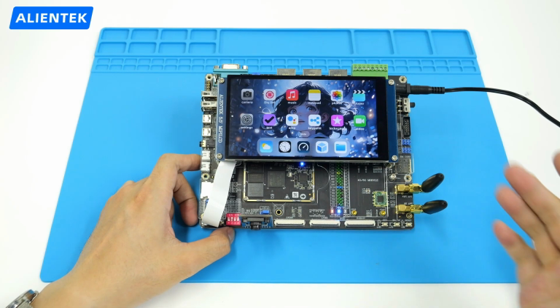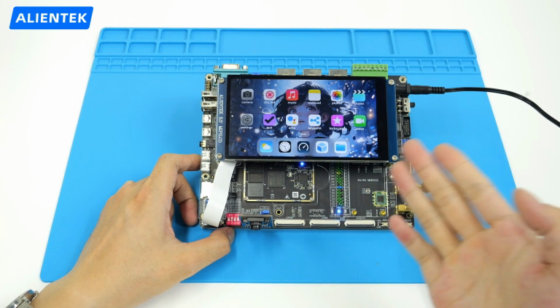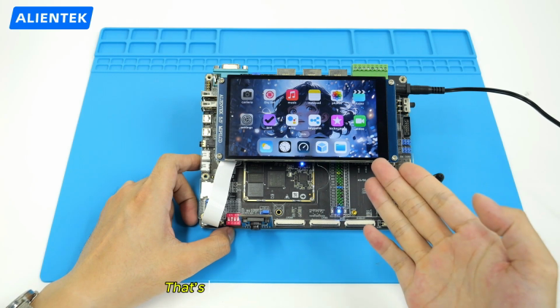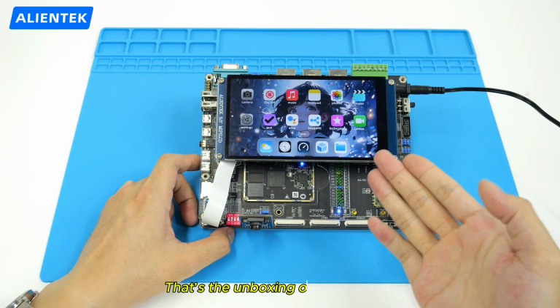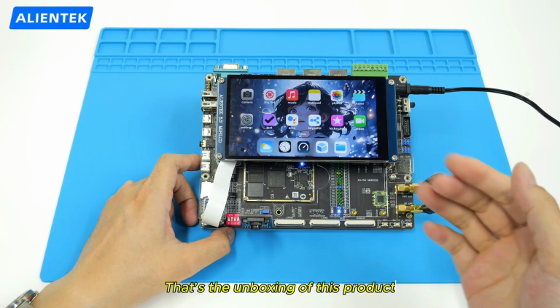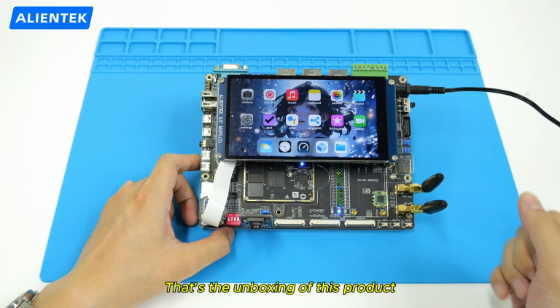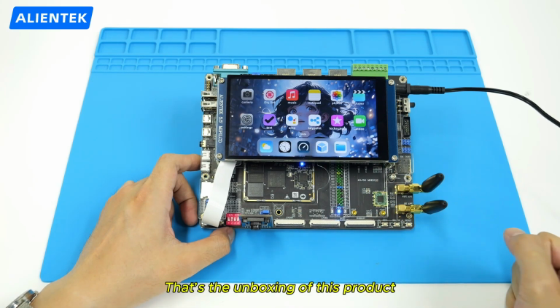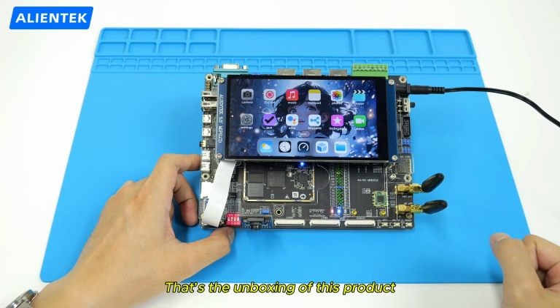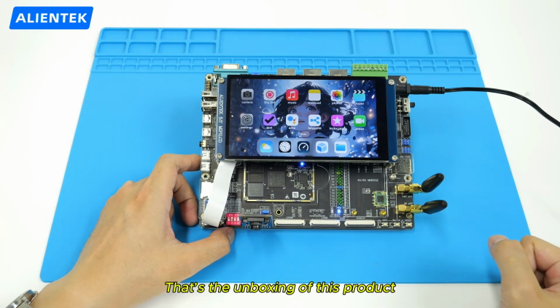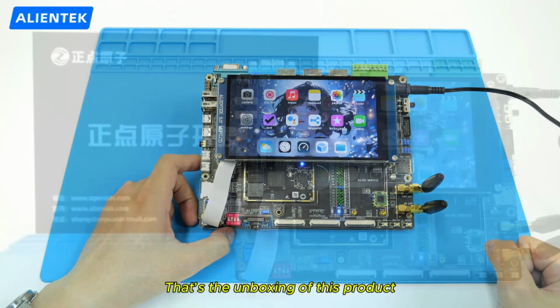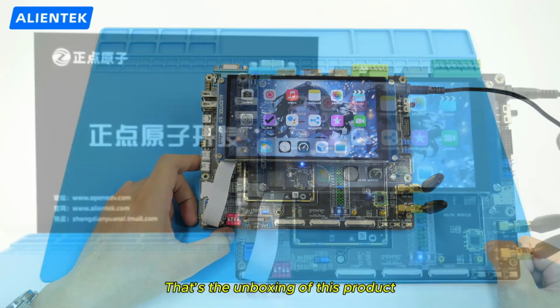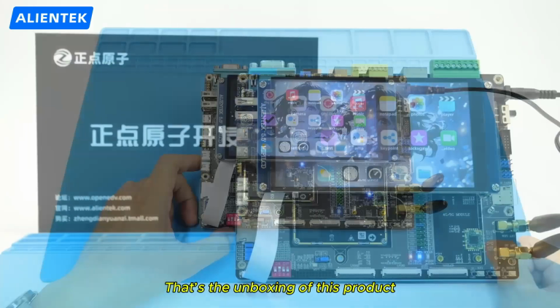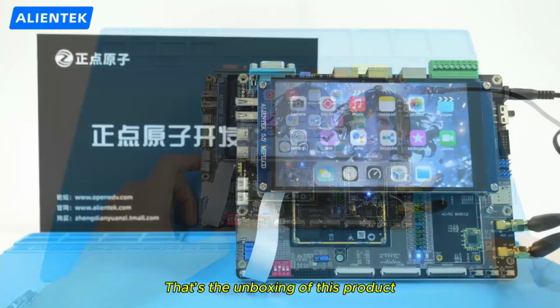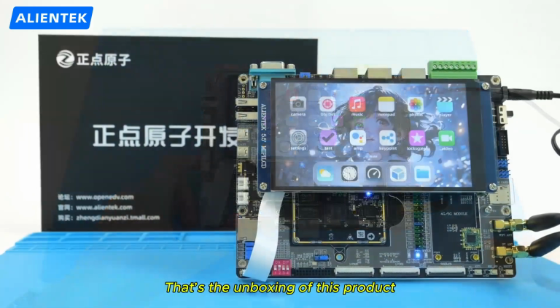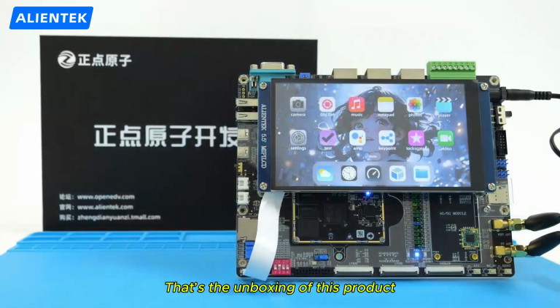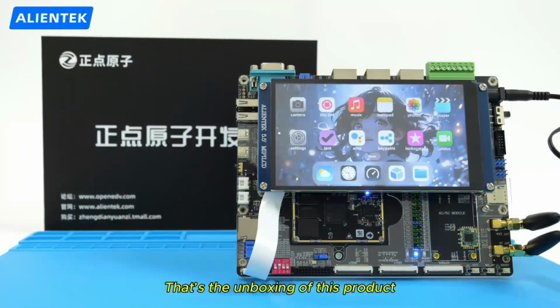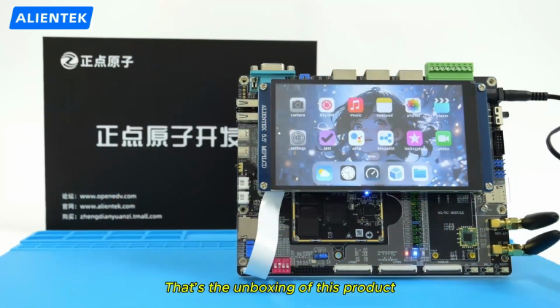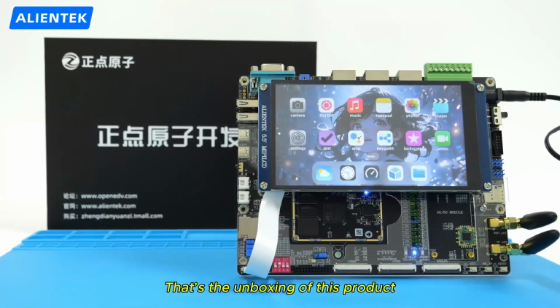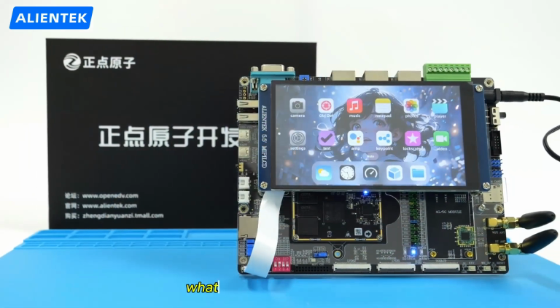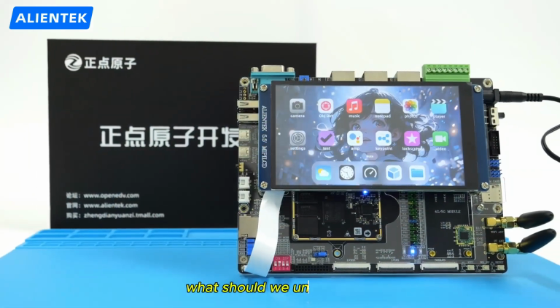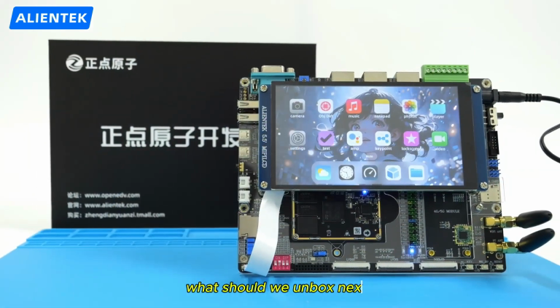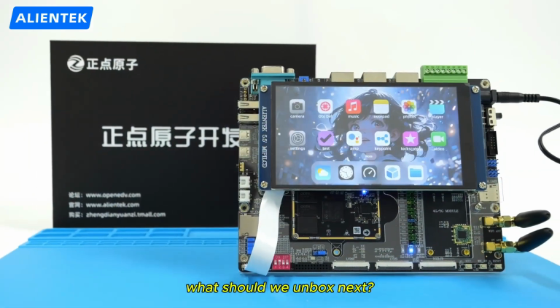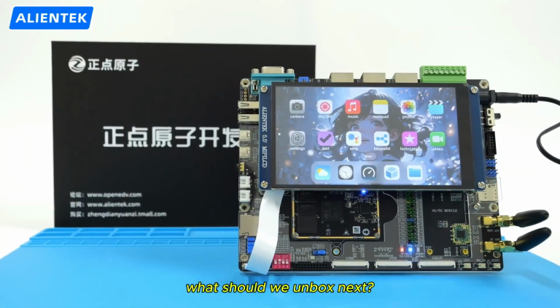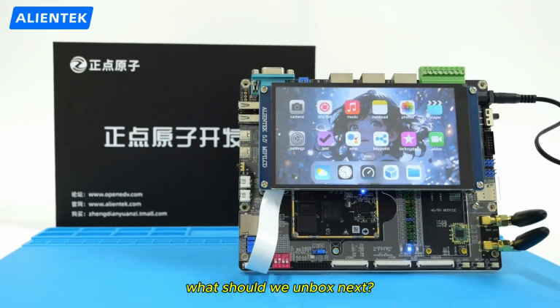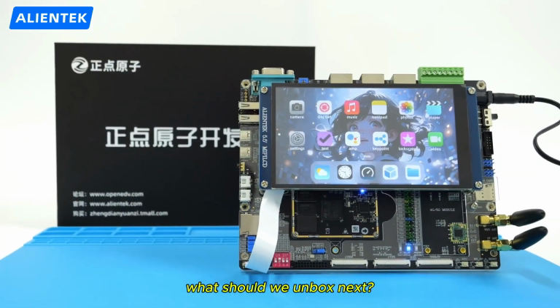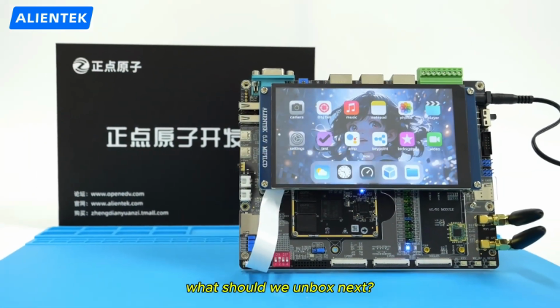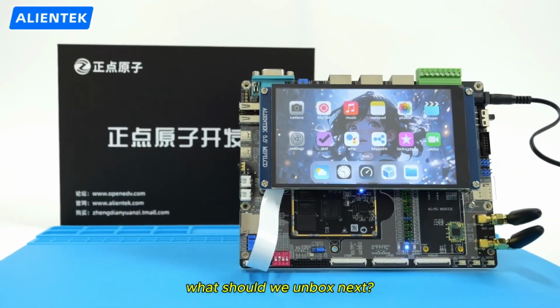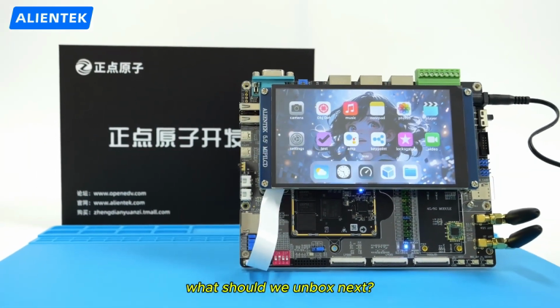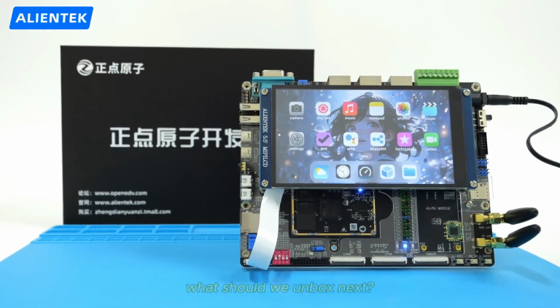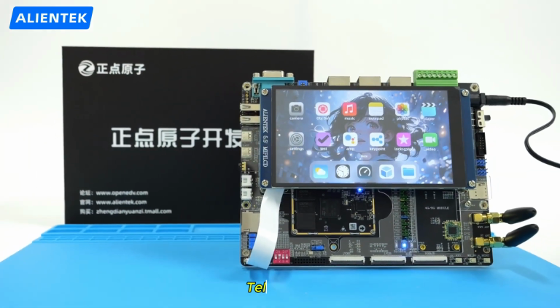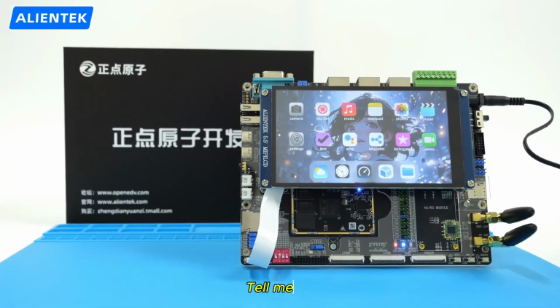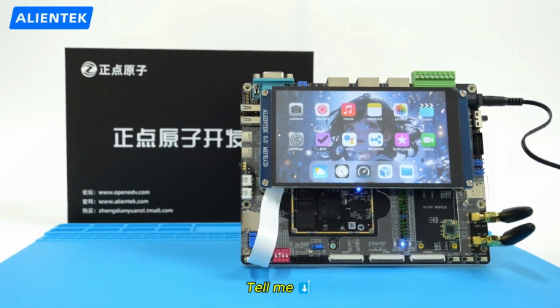That's the unboxing of this product. What should we unbox next? Tell me in the comments.